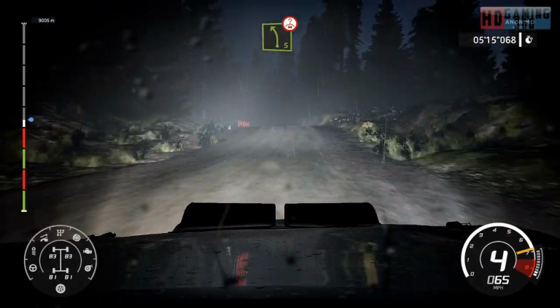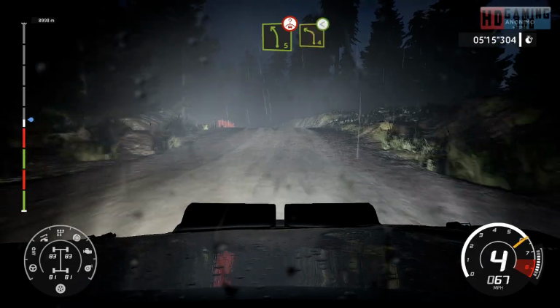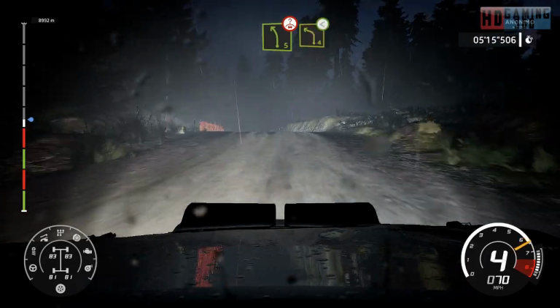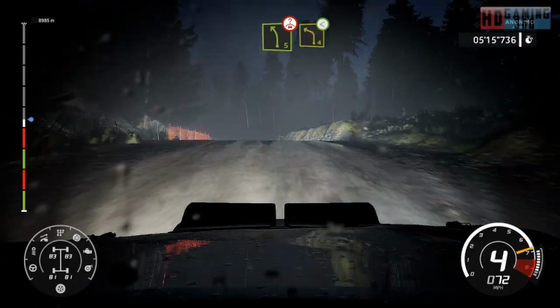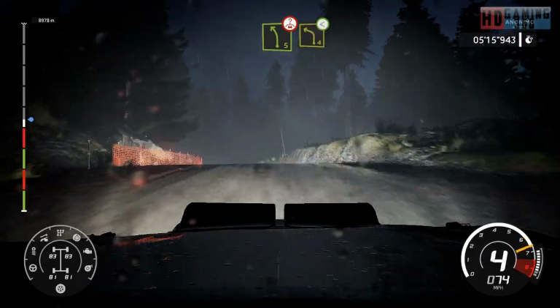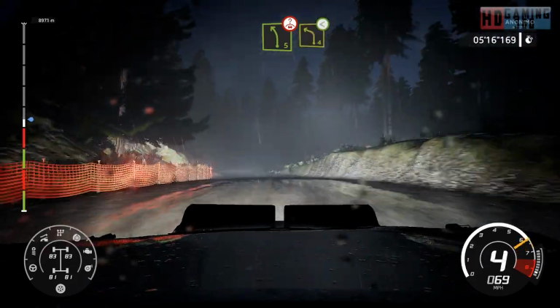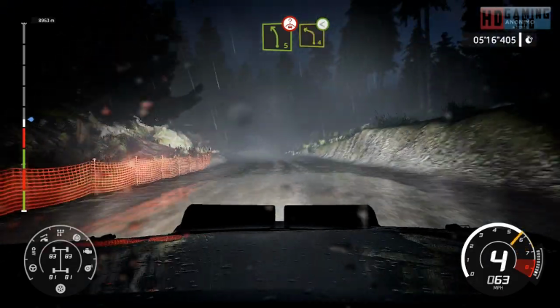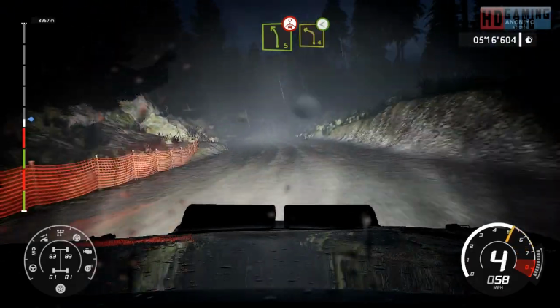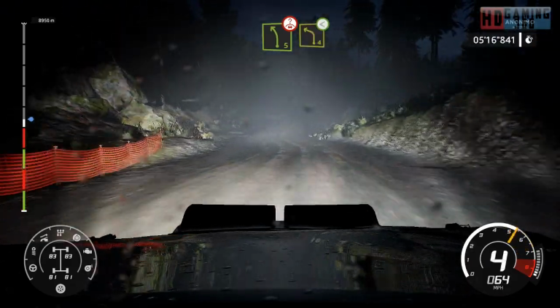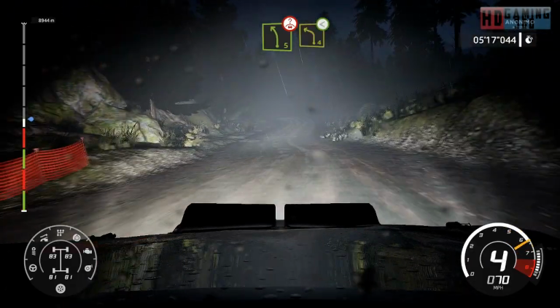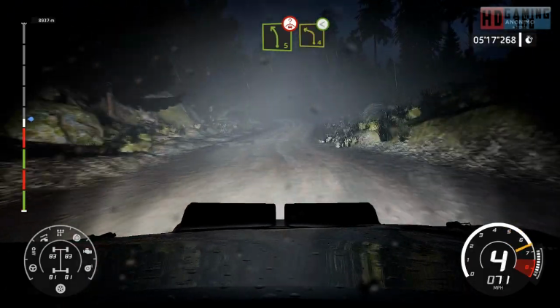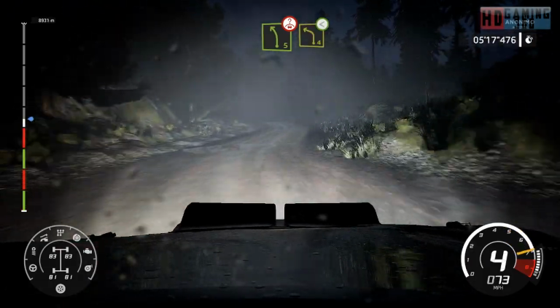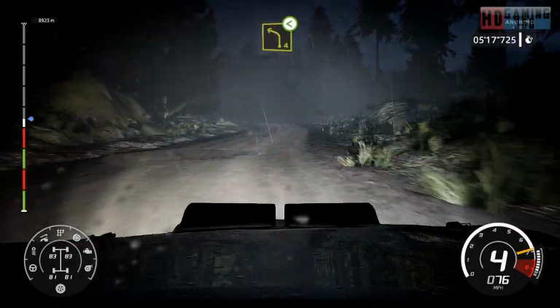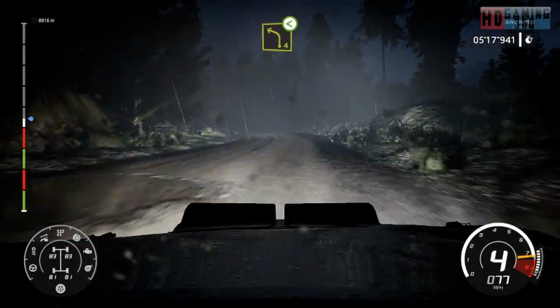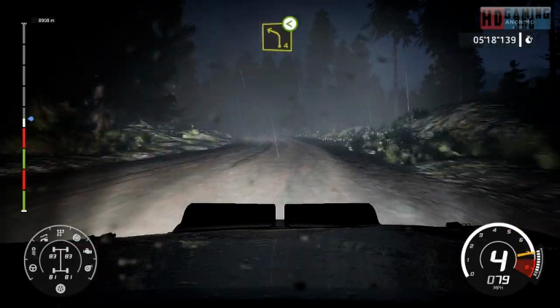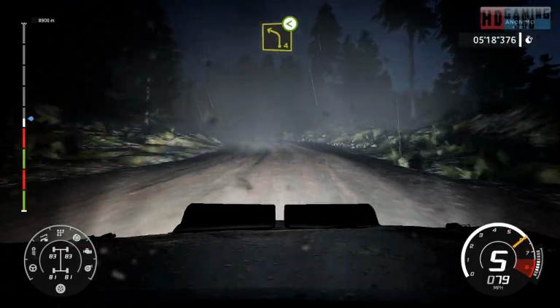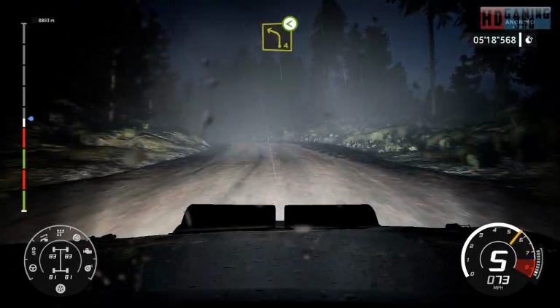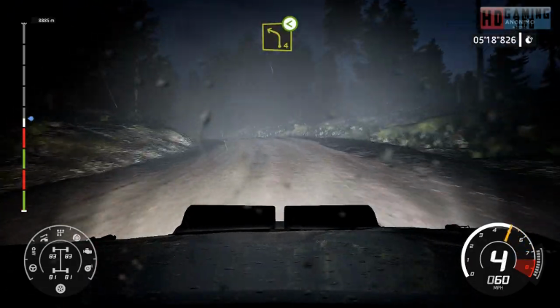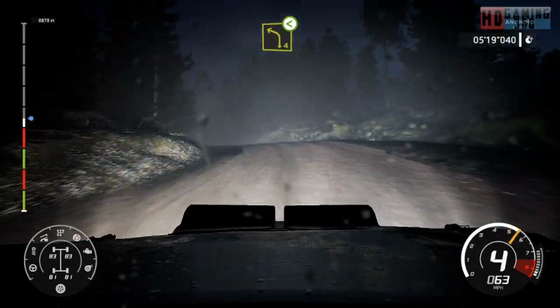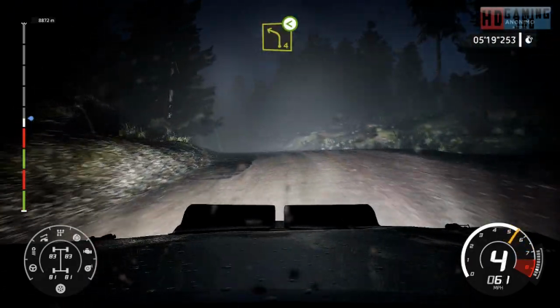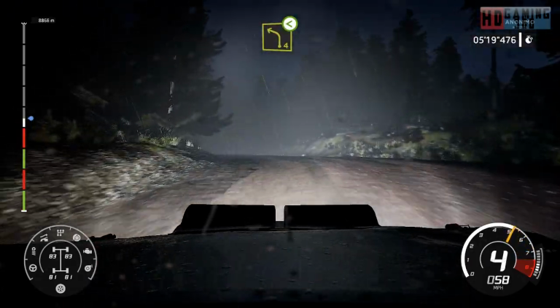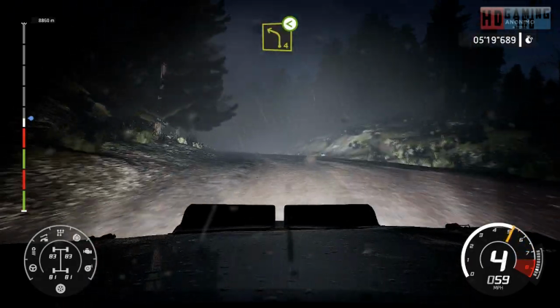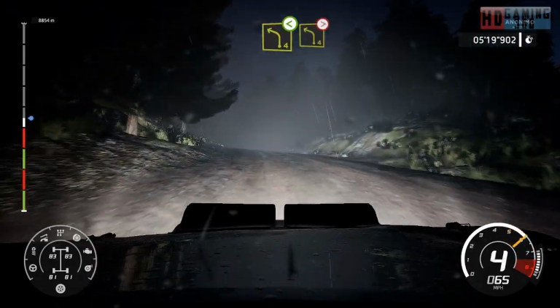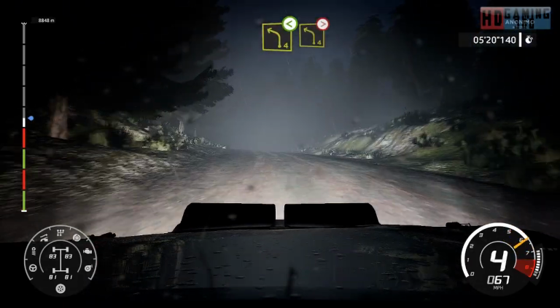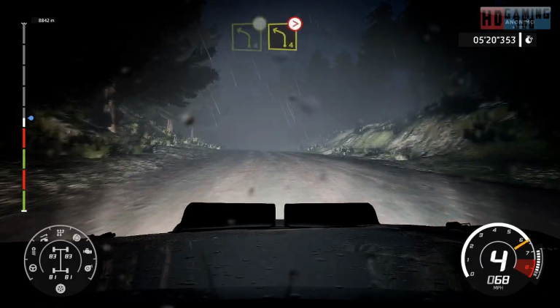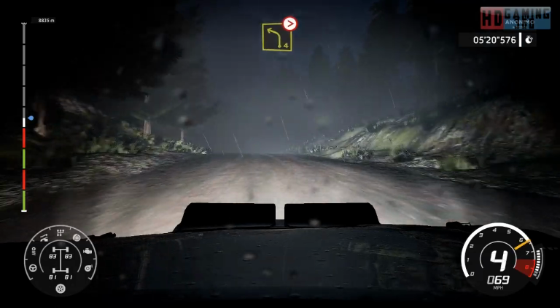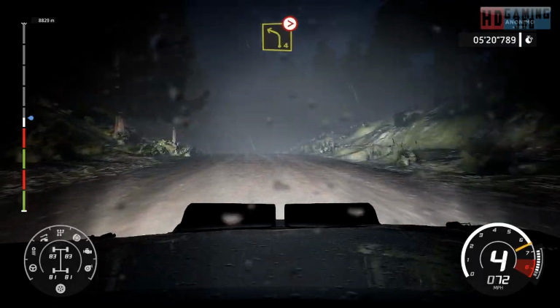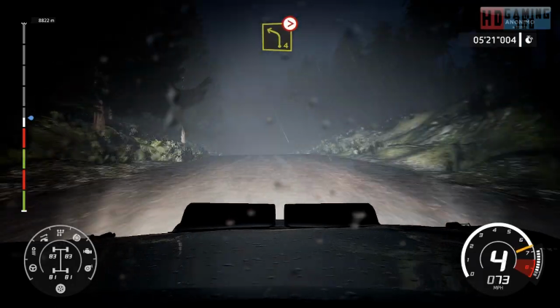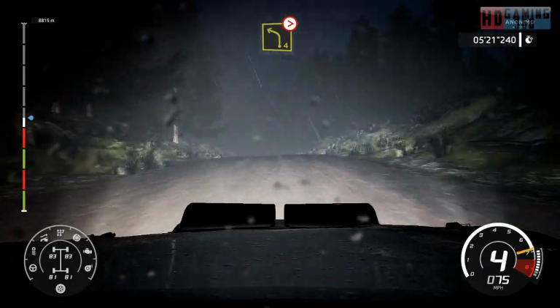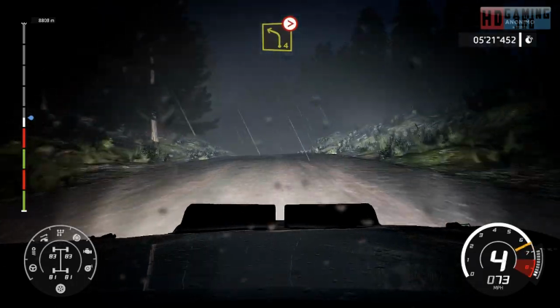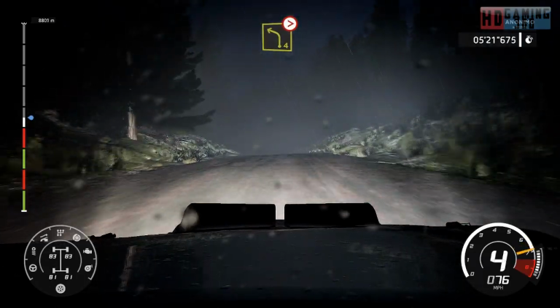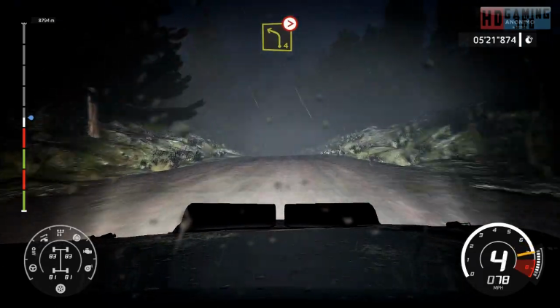And left 4, open. Left 4, jump over crest, medium tight.